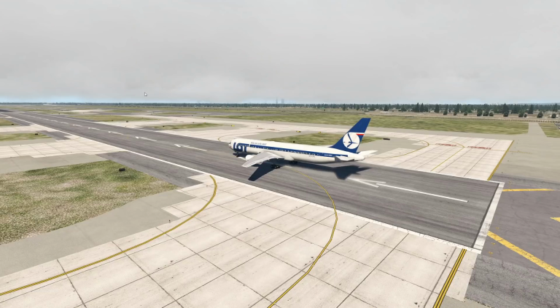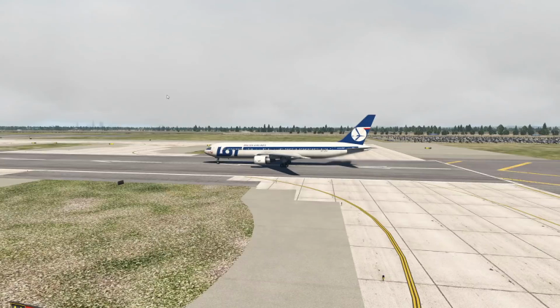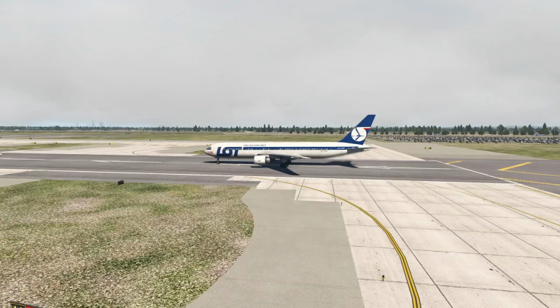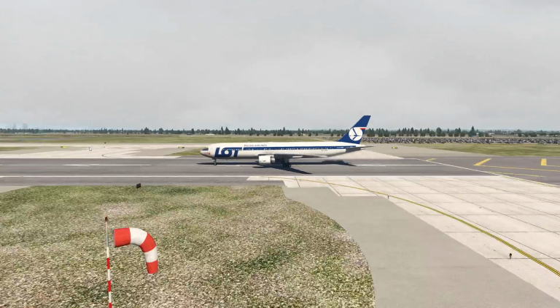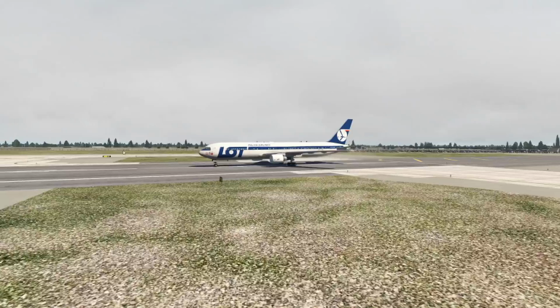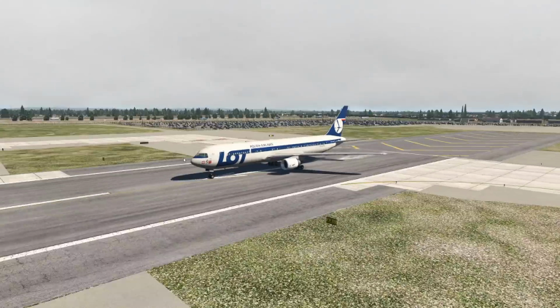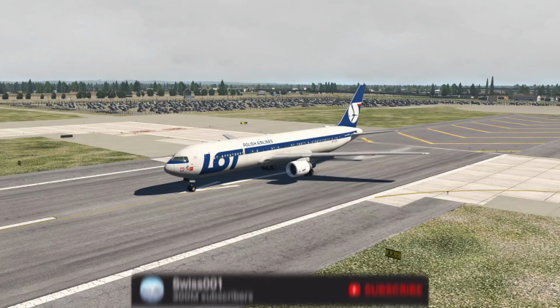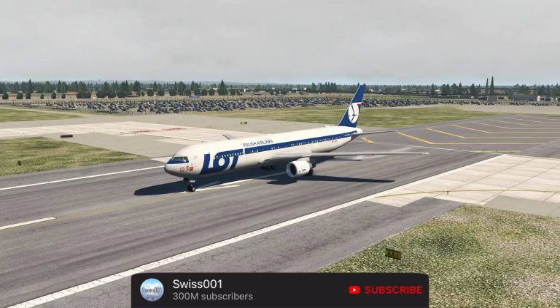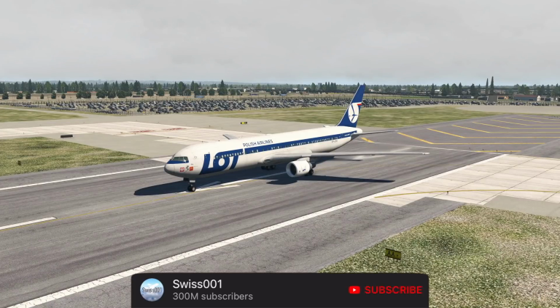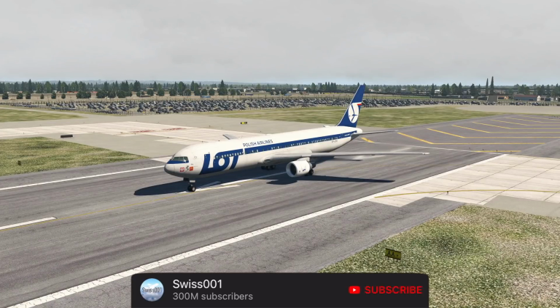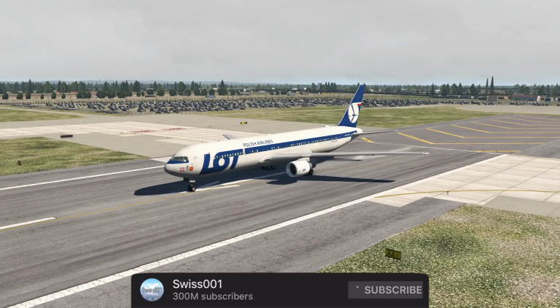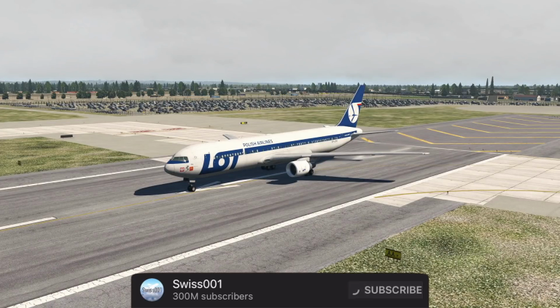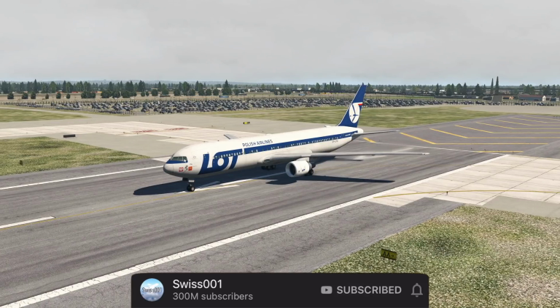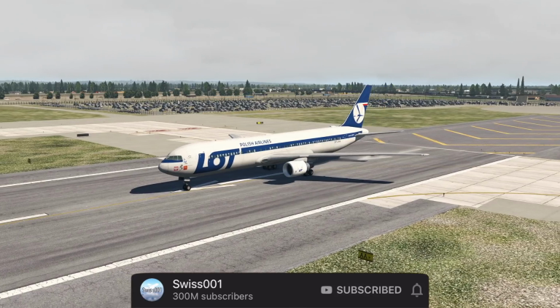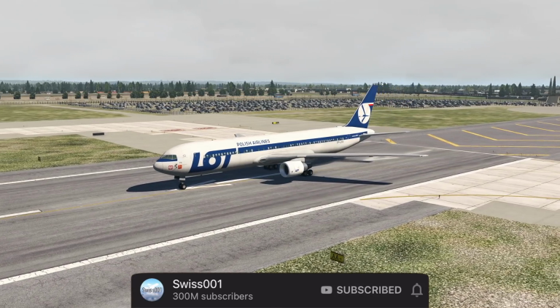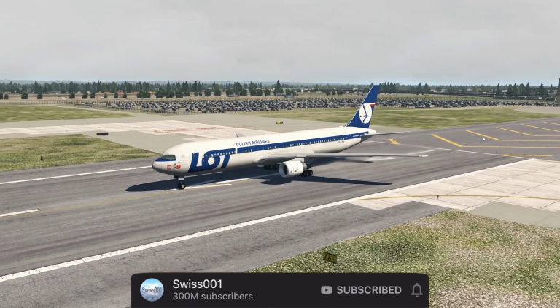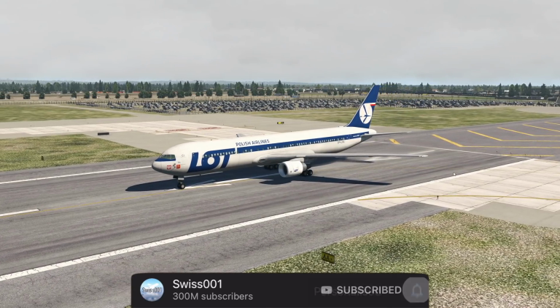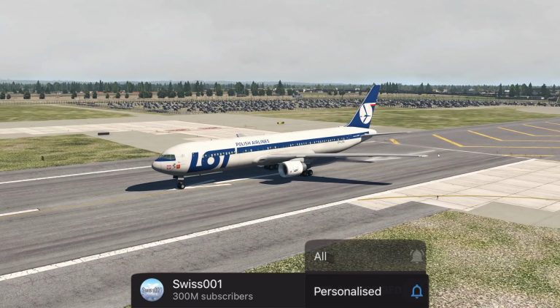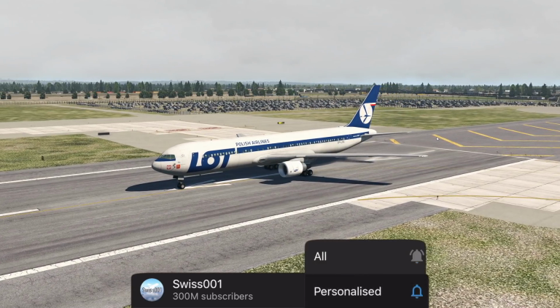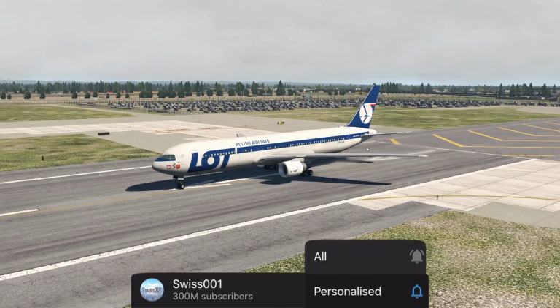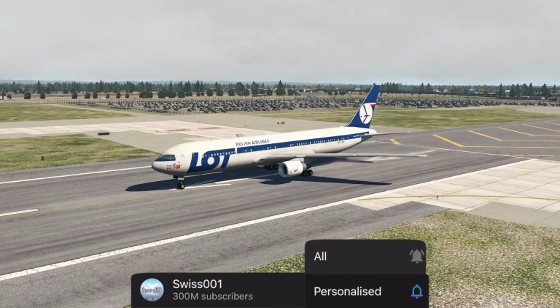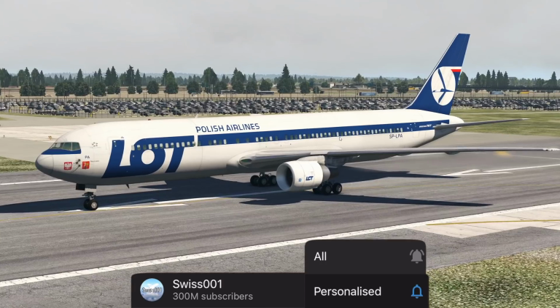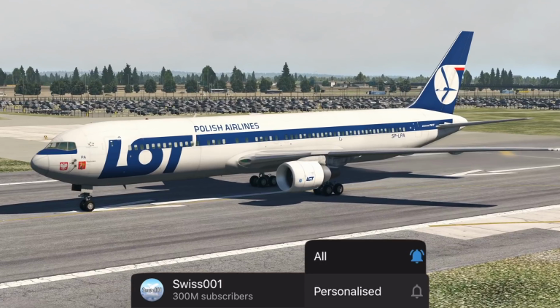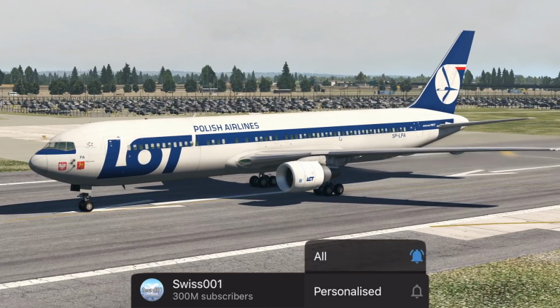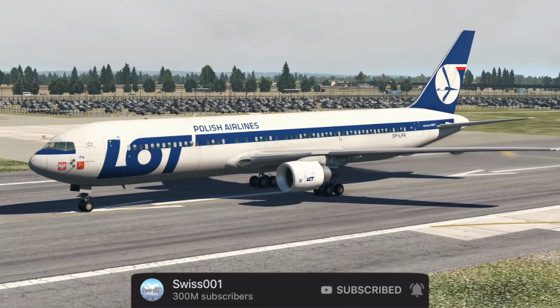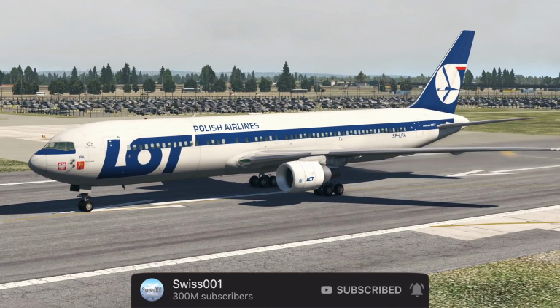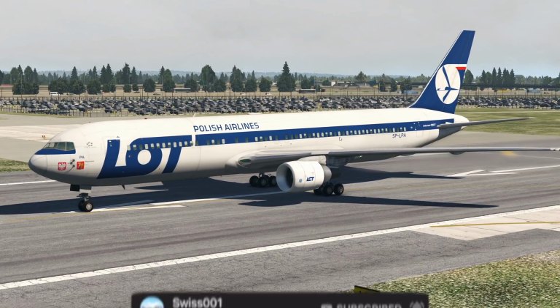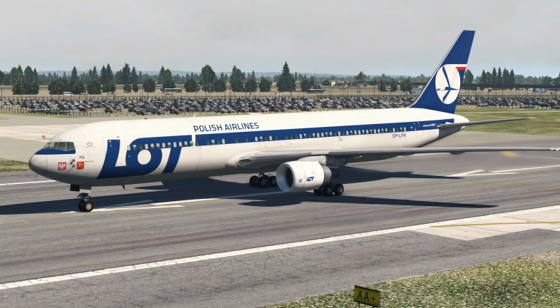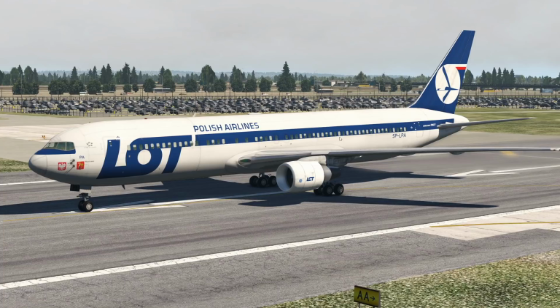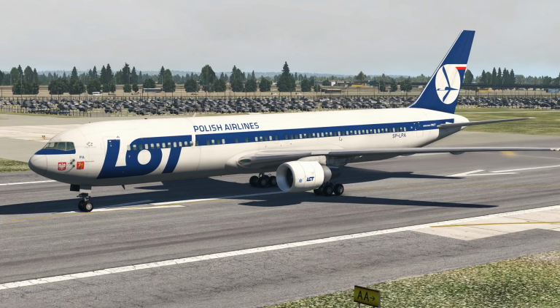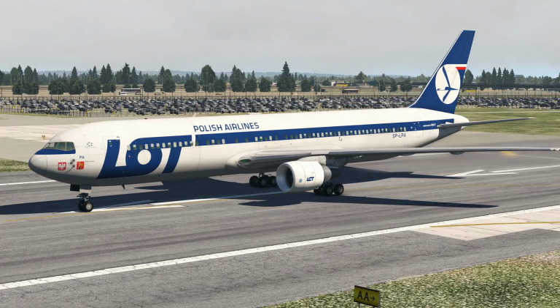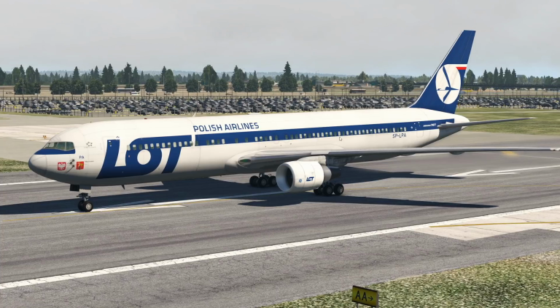This is the affected plane — a 767-300. This one does not have winglets, and has normal General Electric engines.